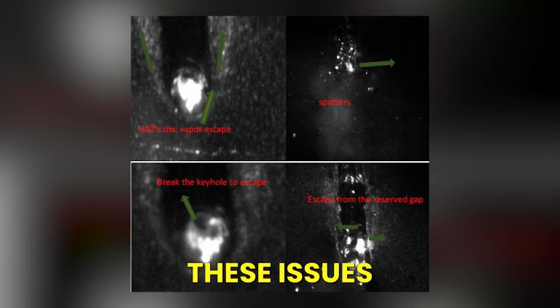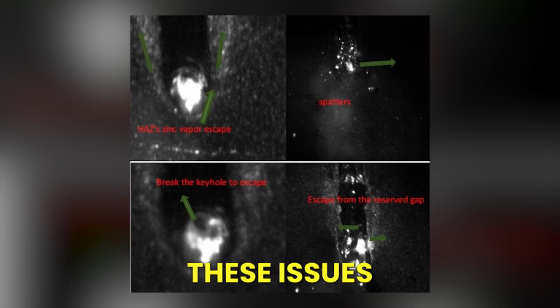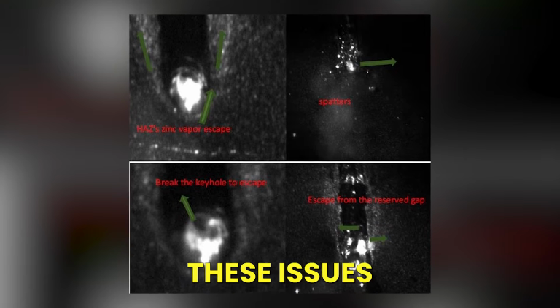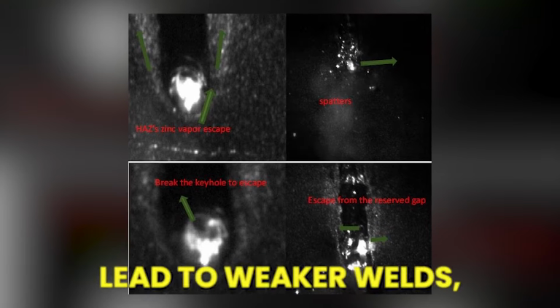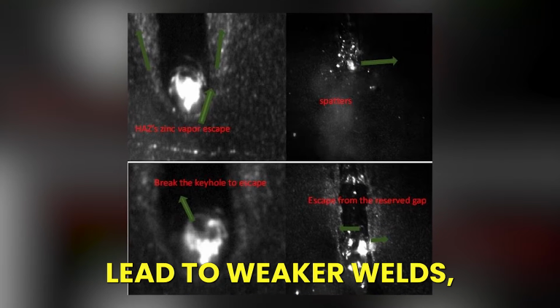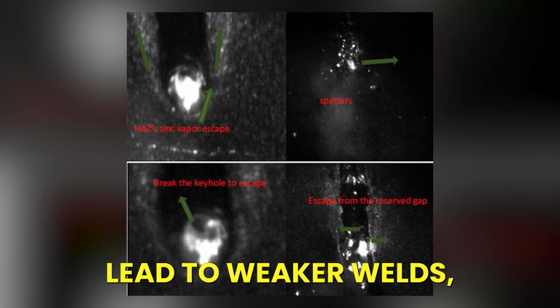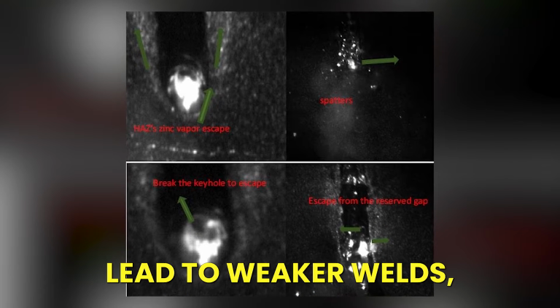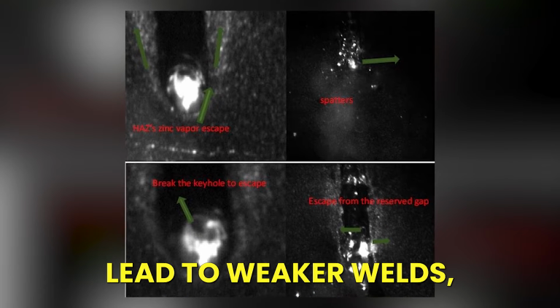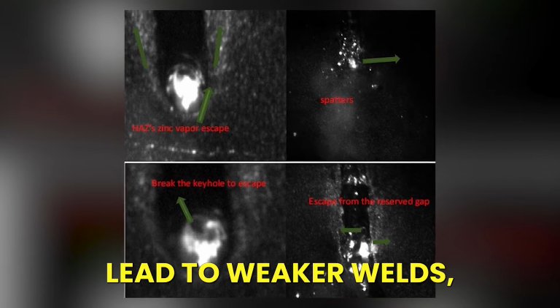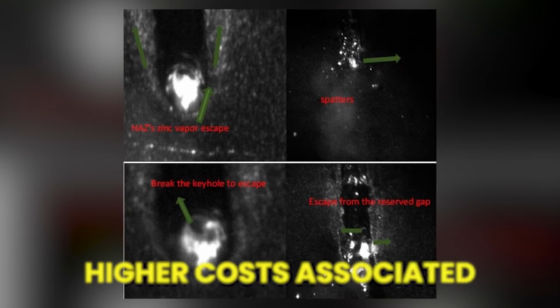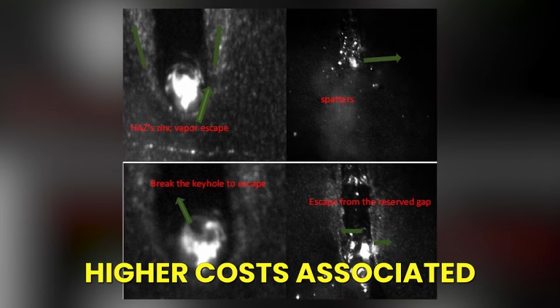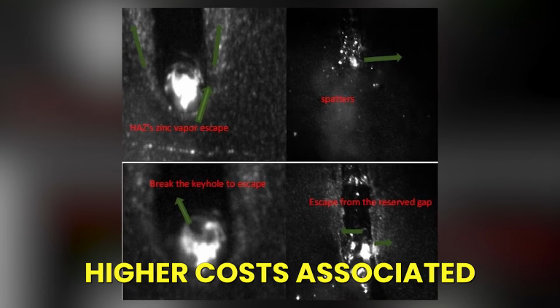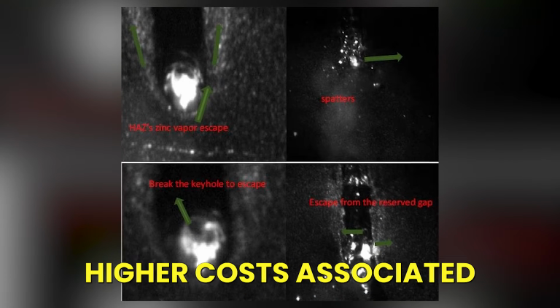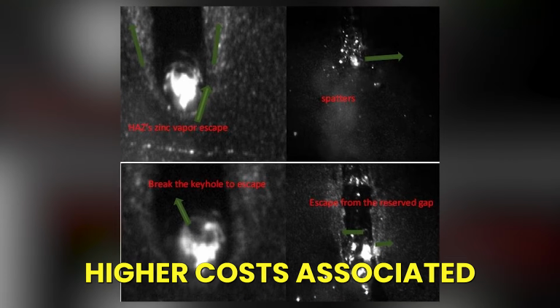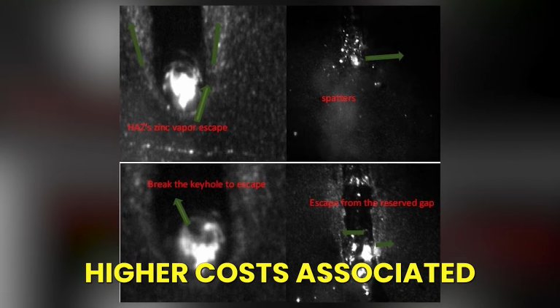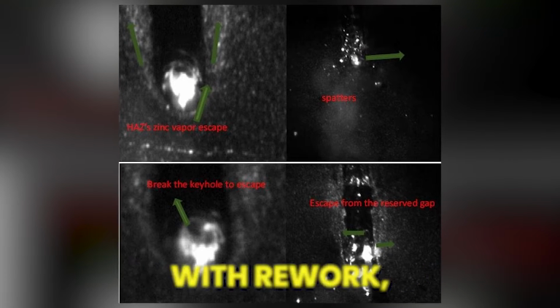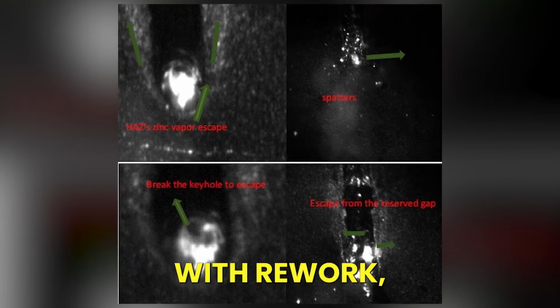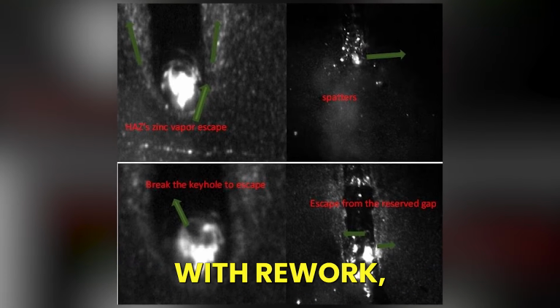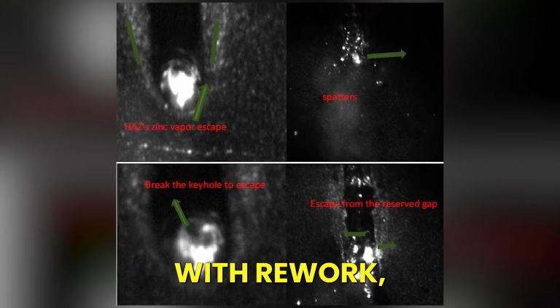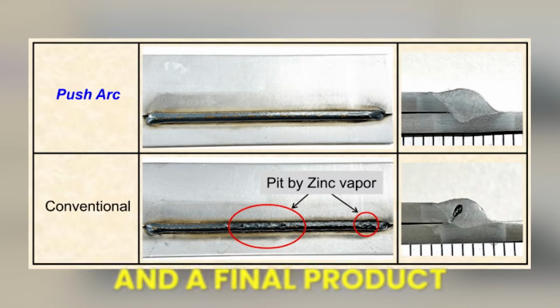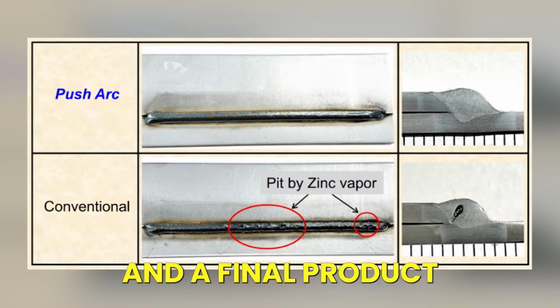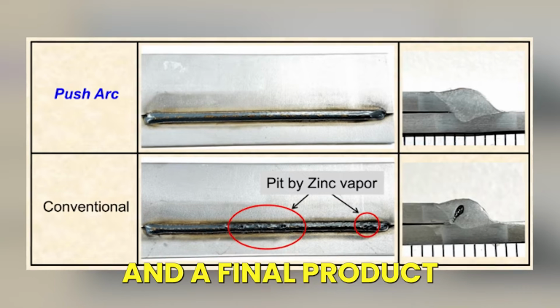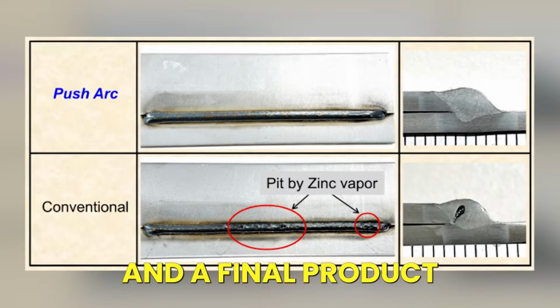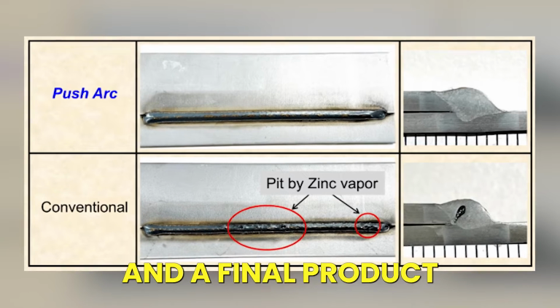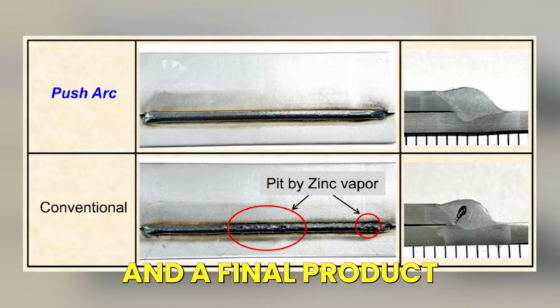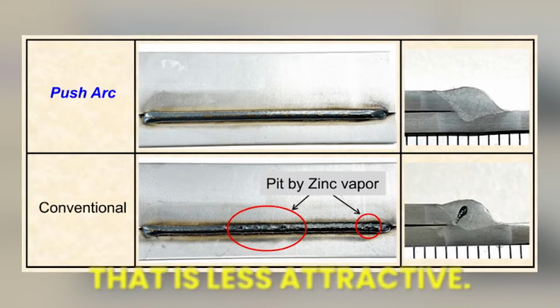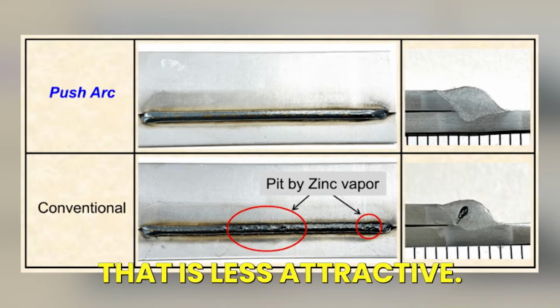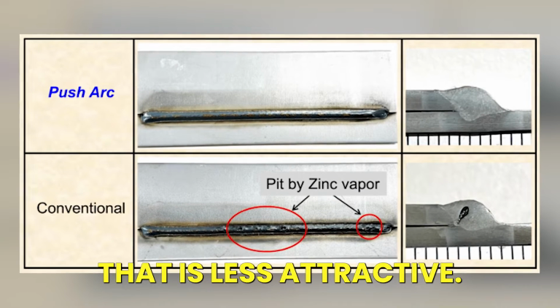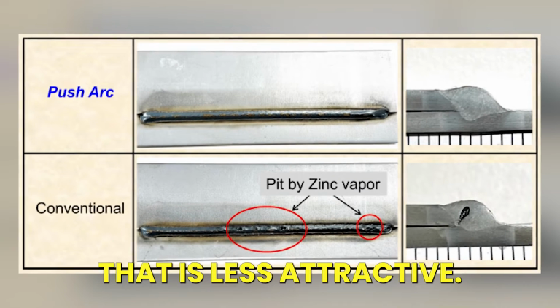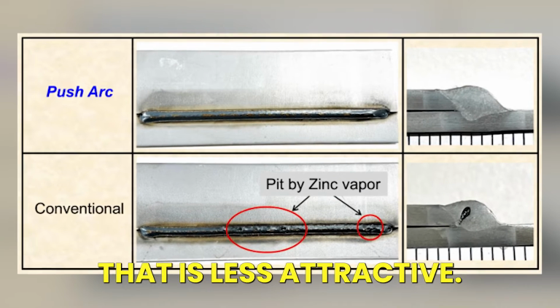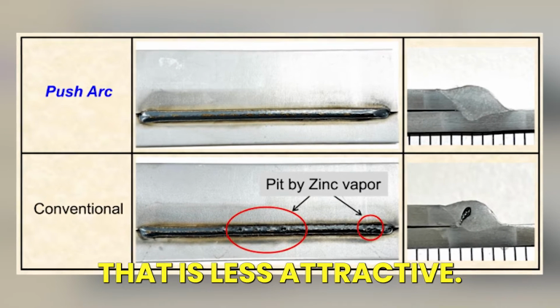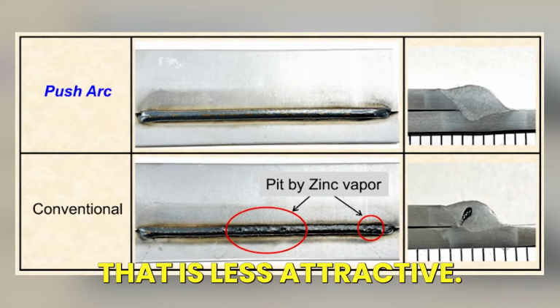These issues lead to weaker welds, higher costs associated with rework, and a final product that is less attractive.